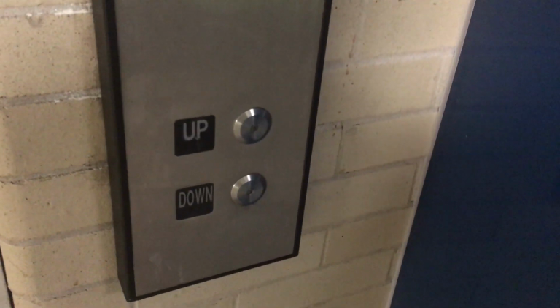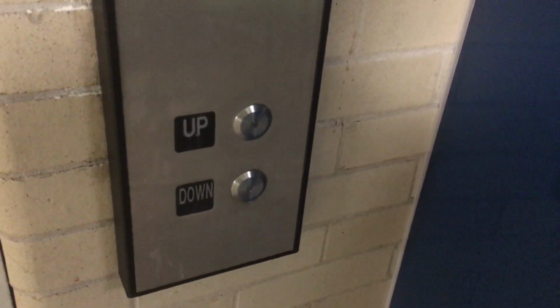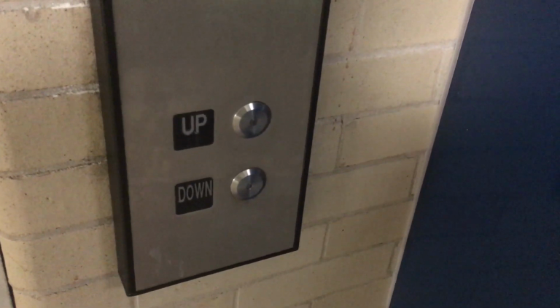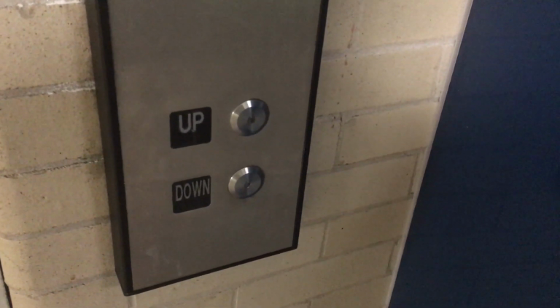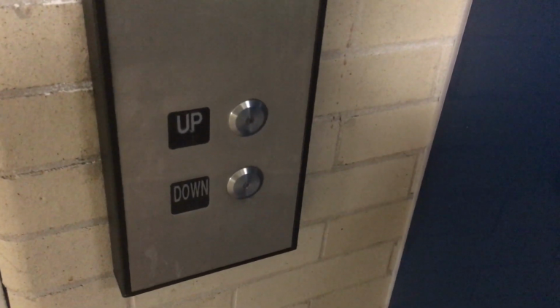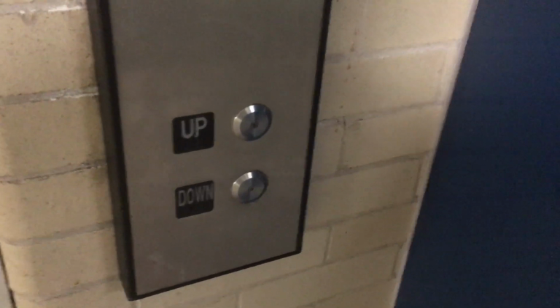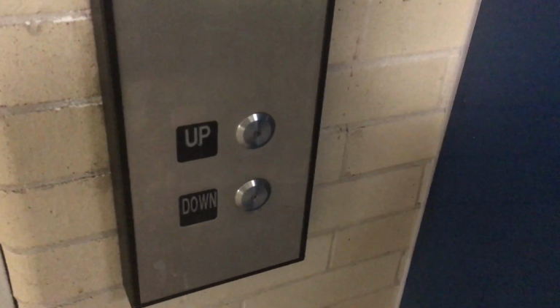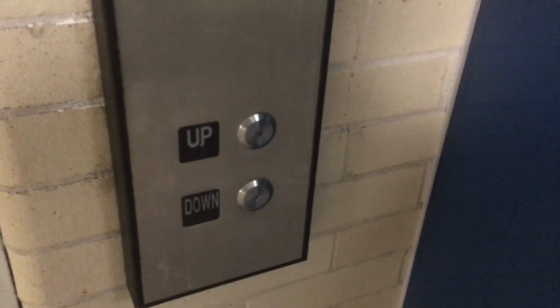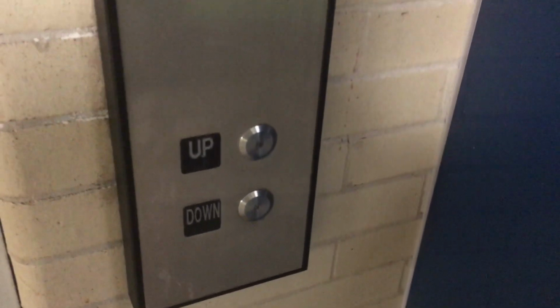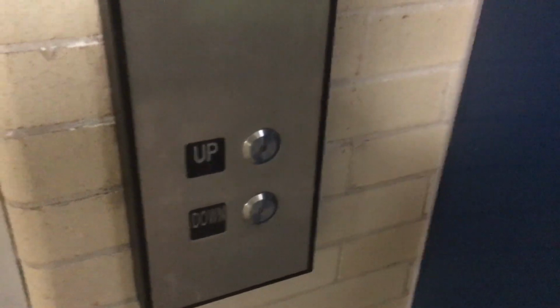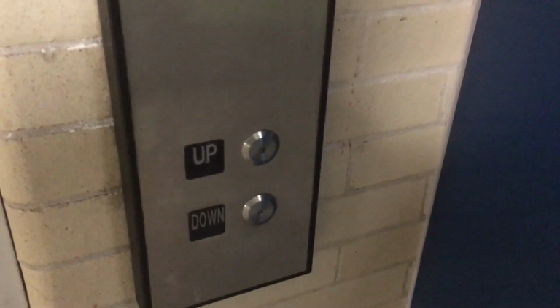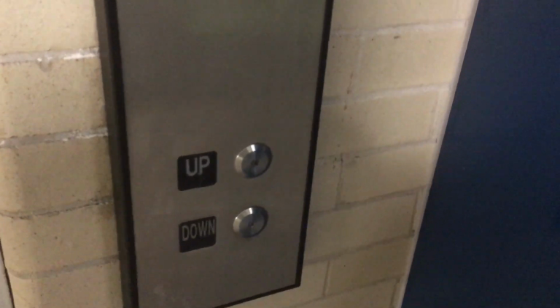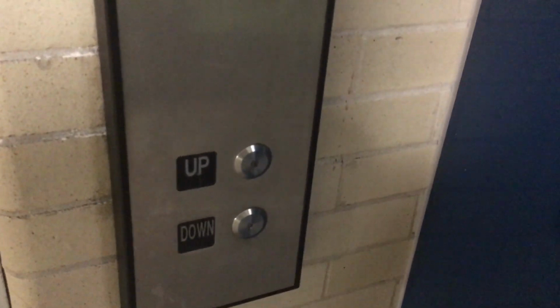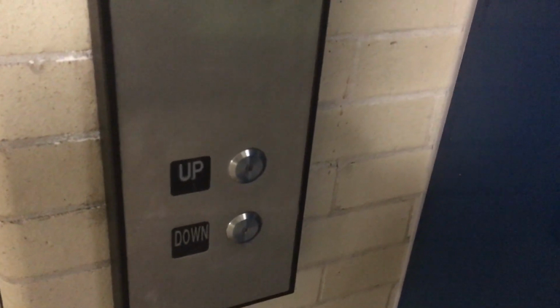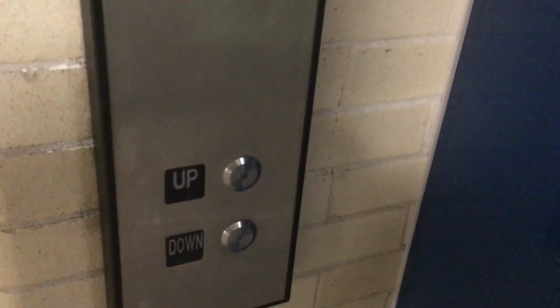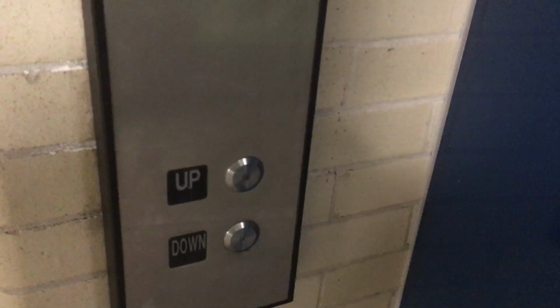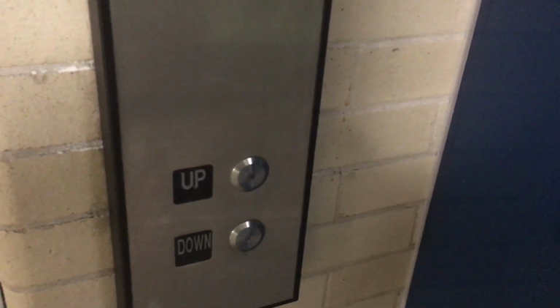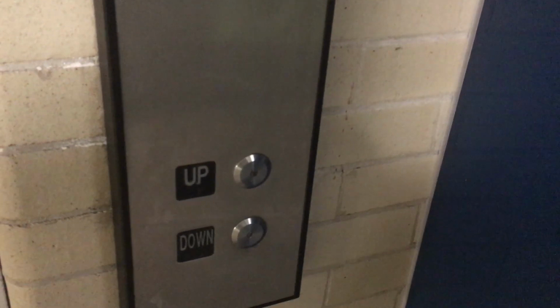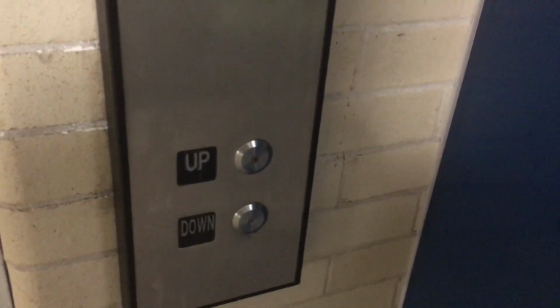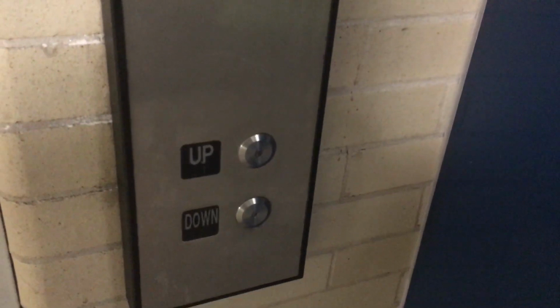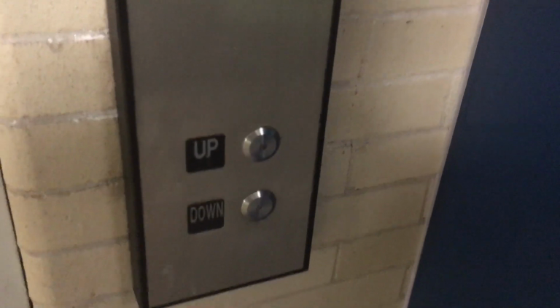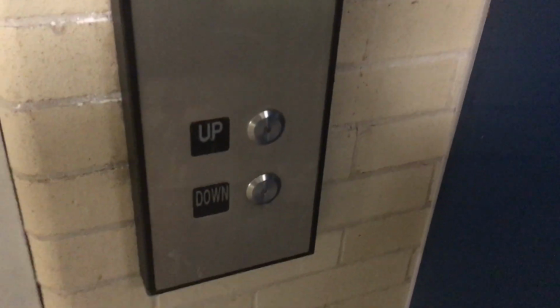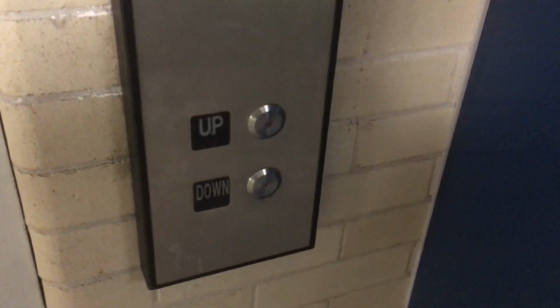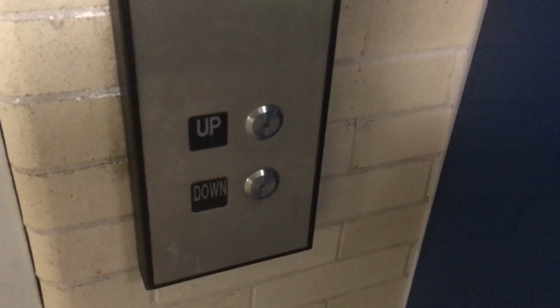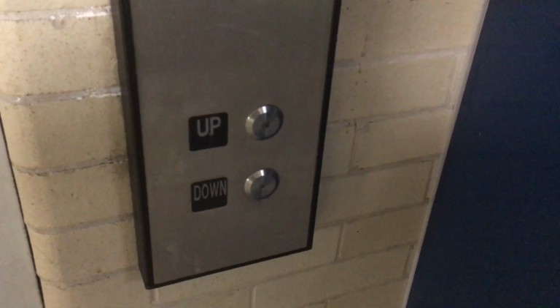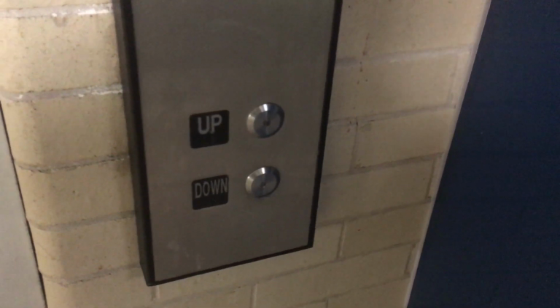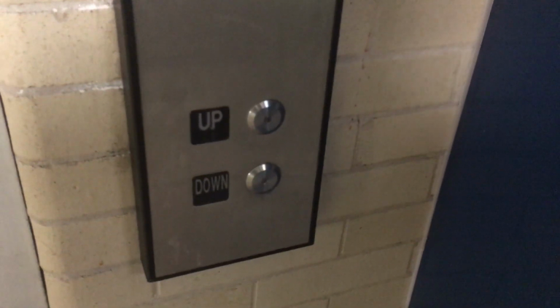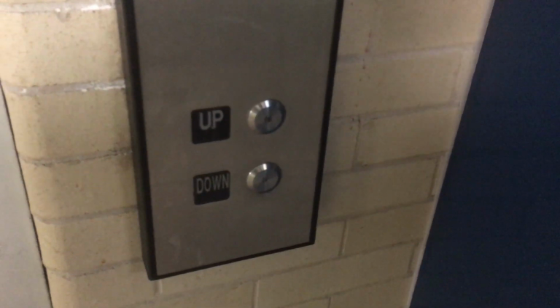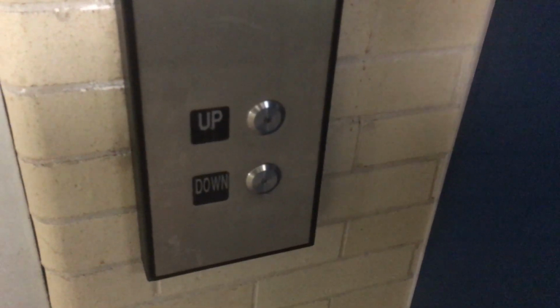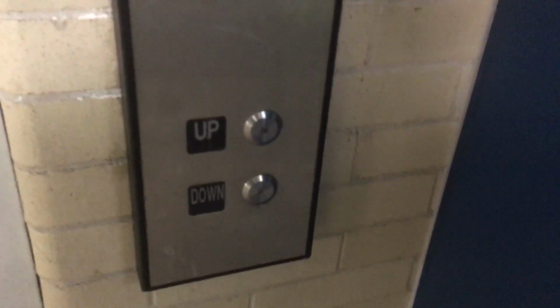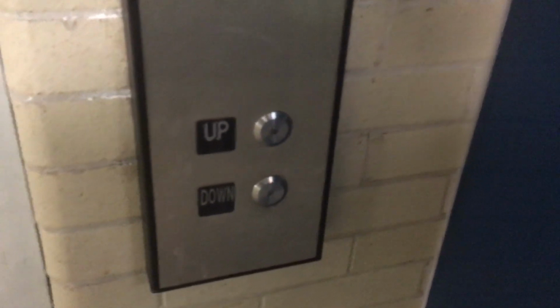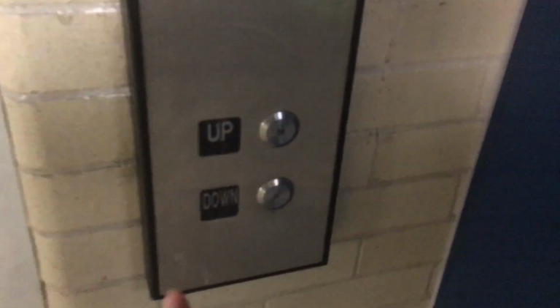So you're probably like, another modernized university elevator — let's skip this one. But don't skip this one. We'll see why.